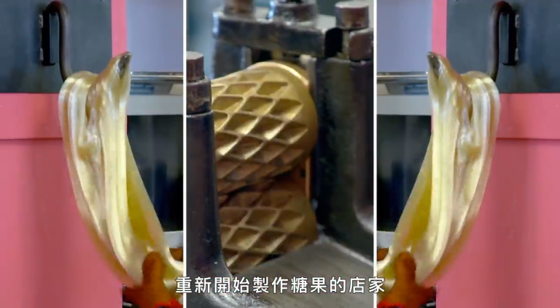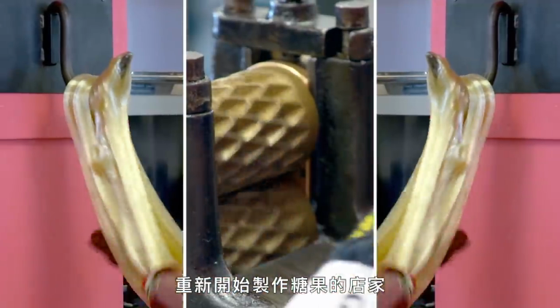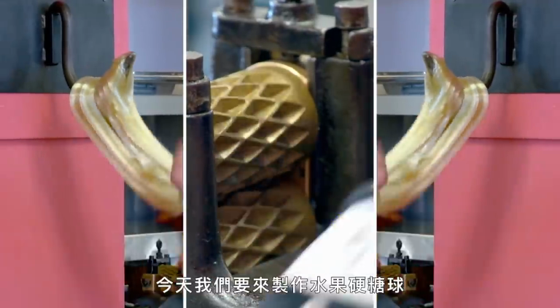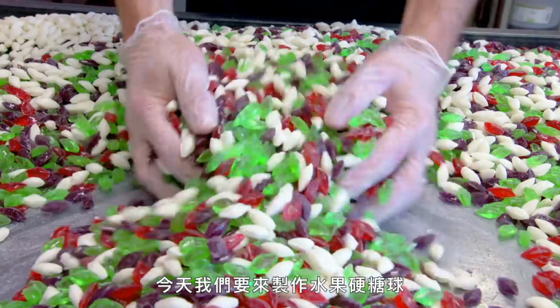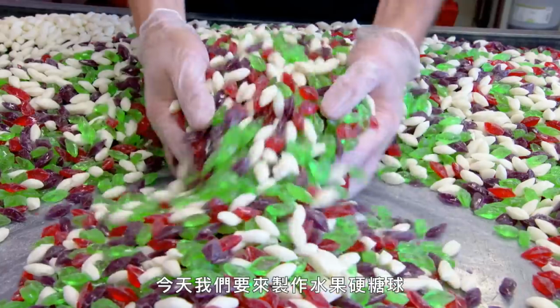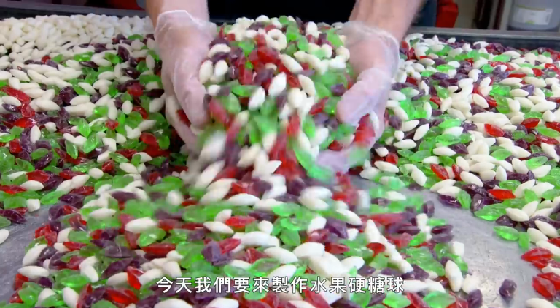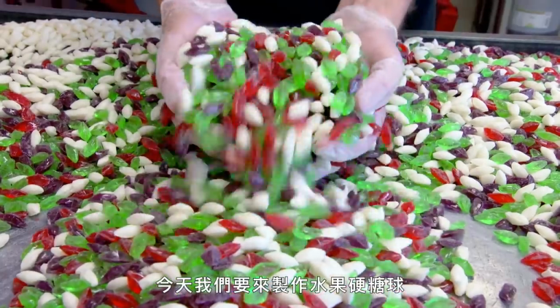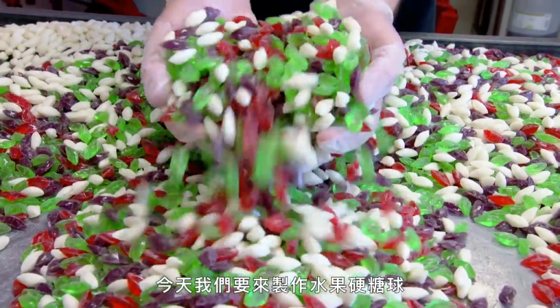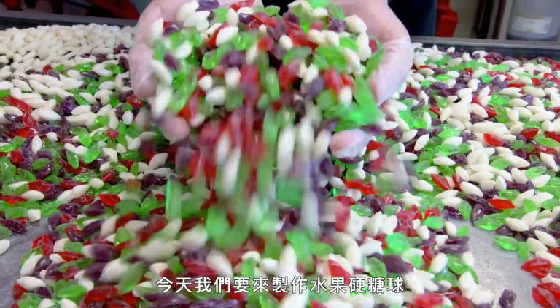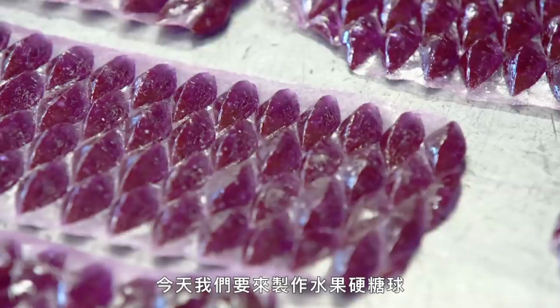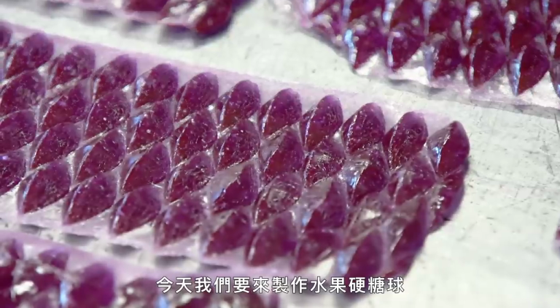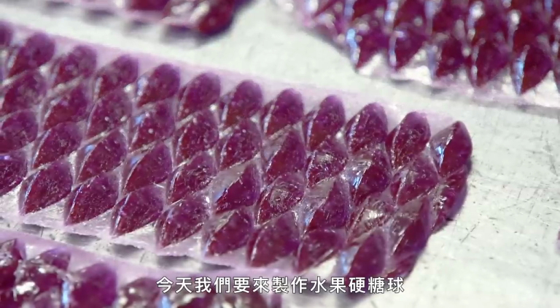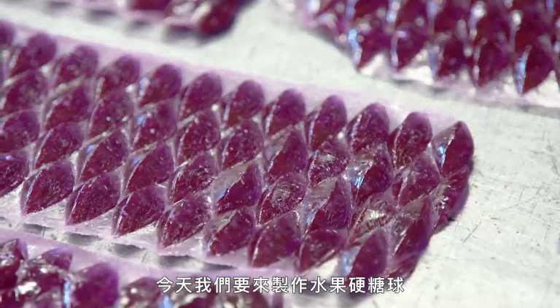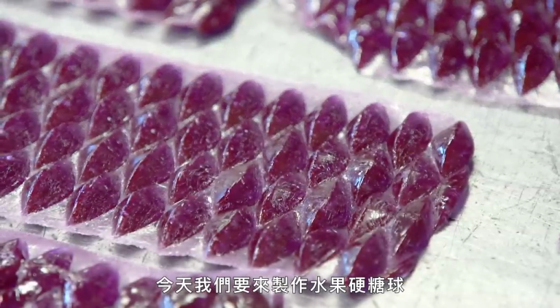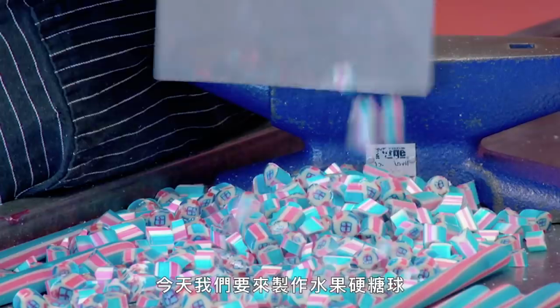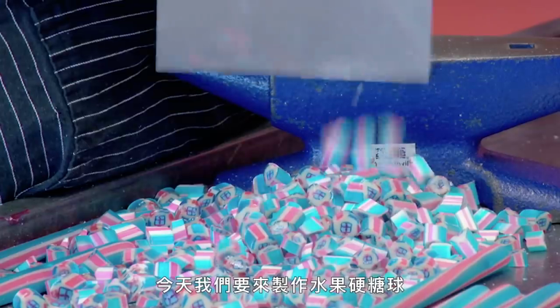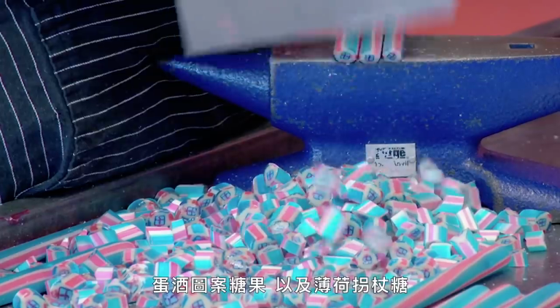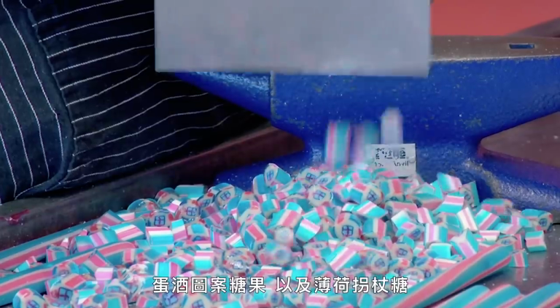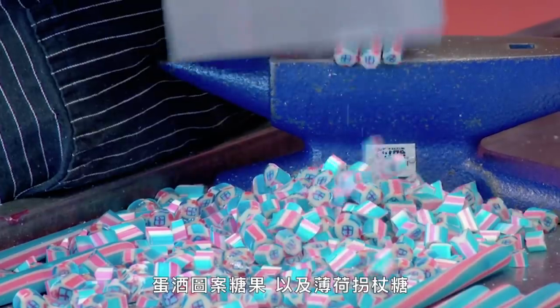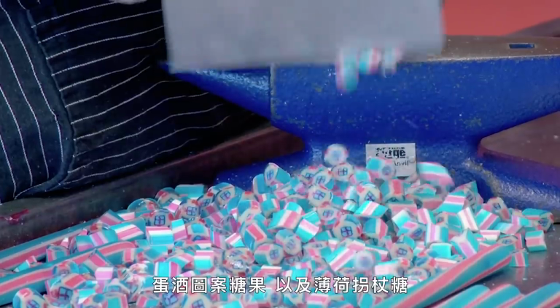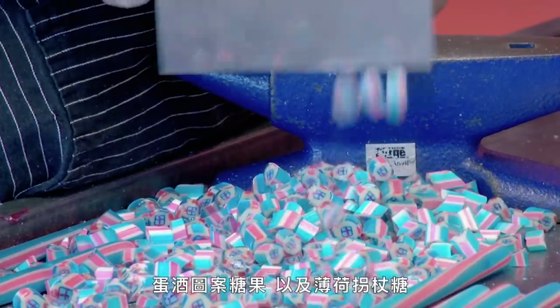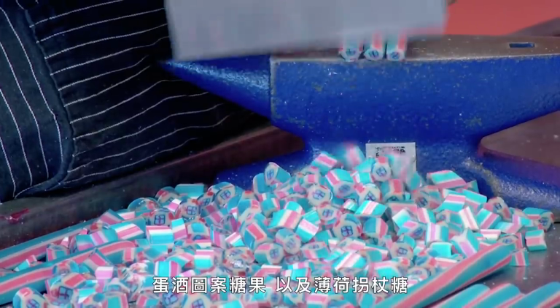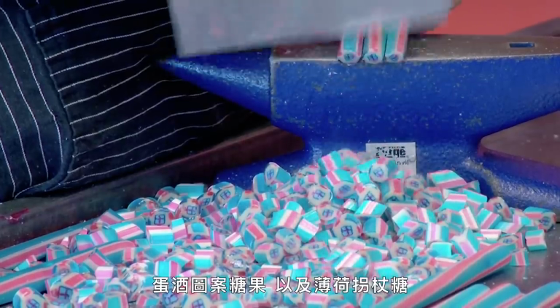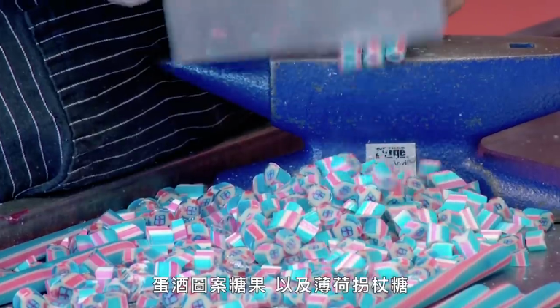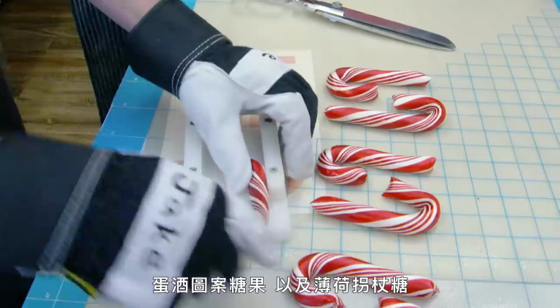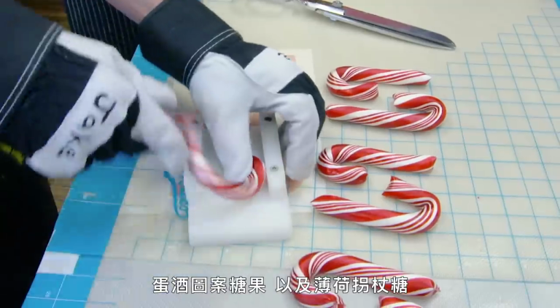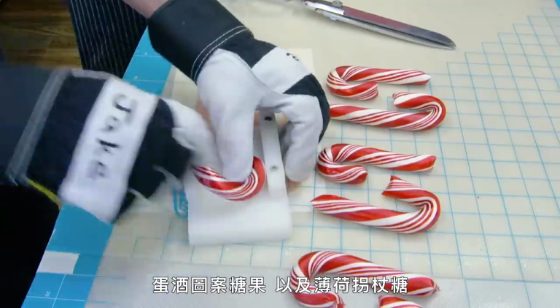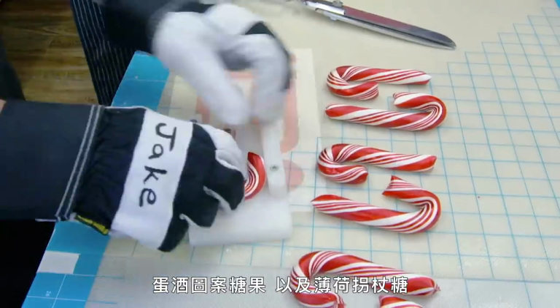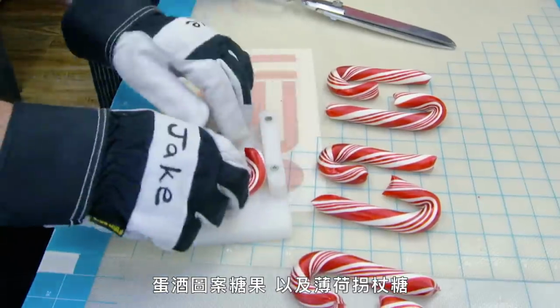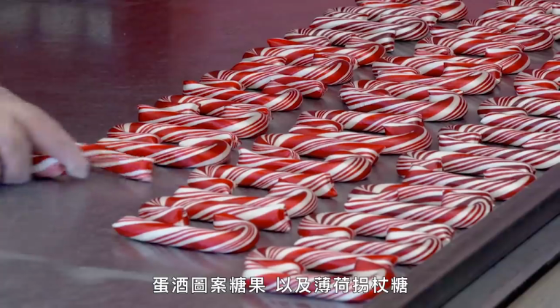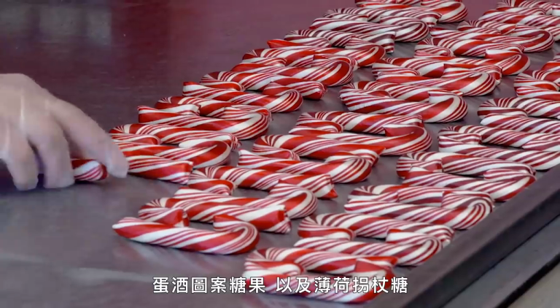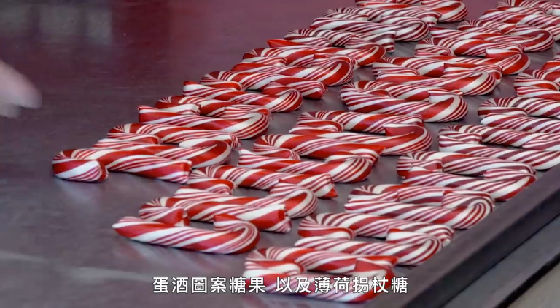Today we're going to be making sugarplum drop candies, eggnog image candies, and peppermint candy canes.